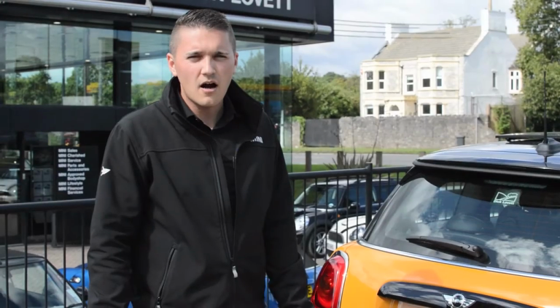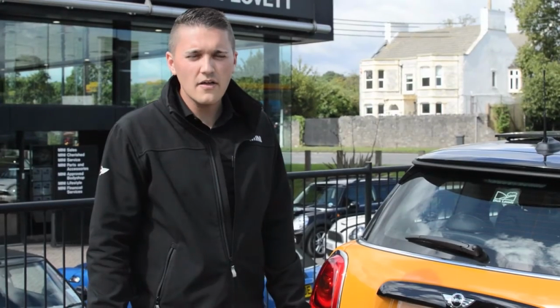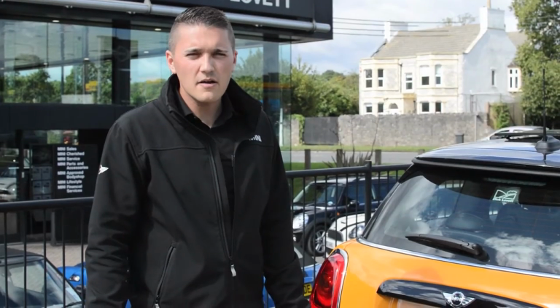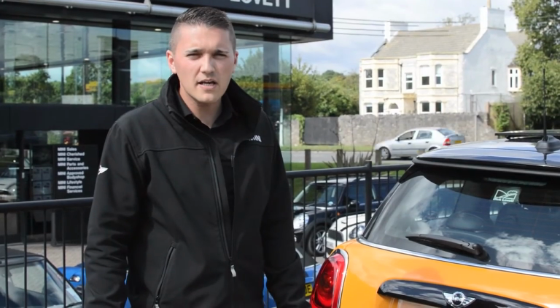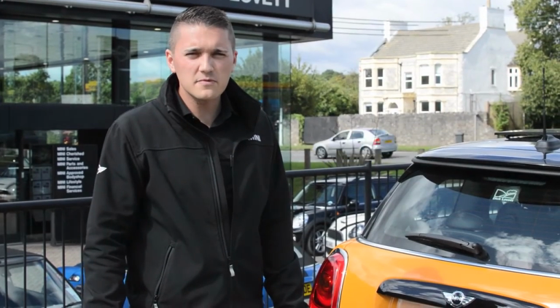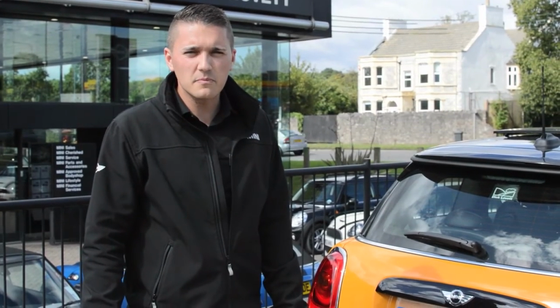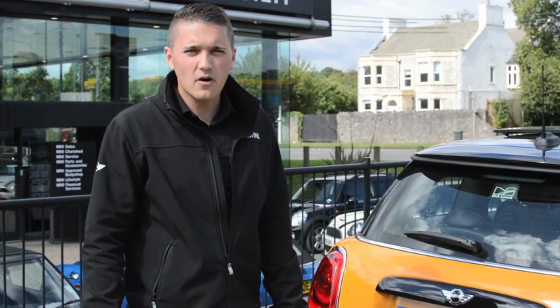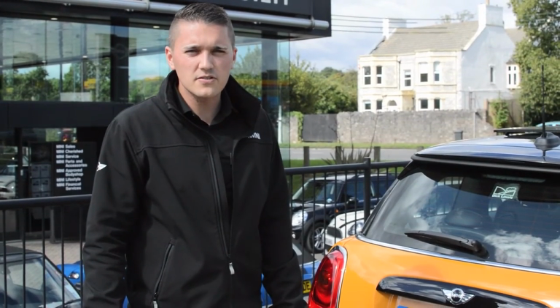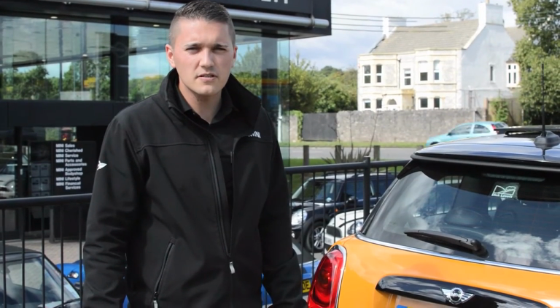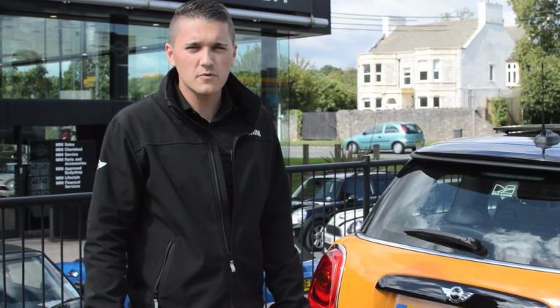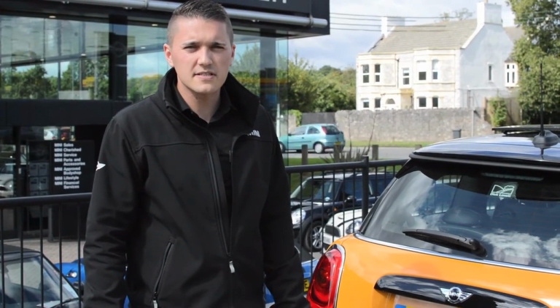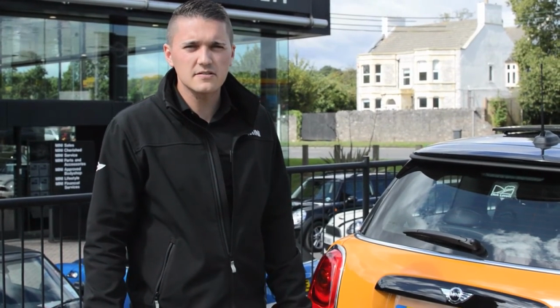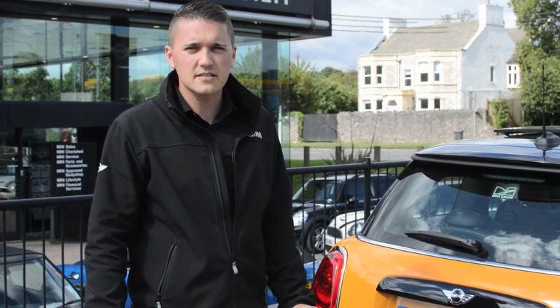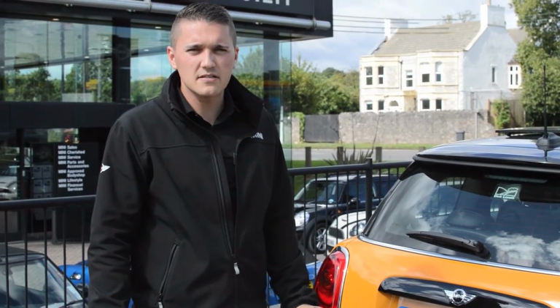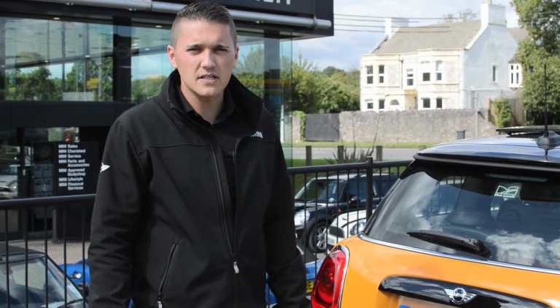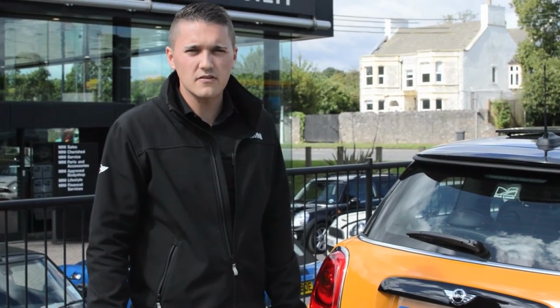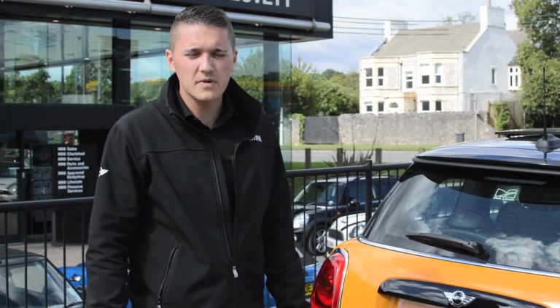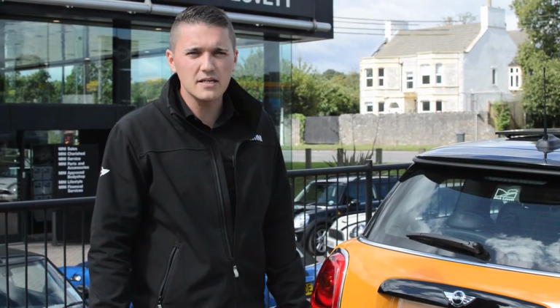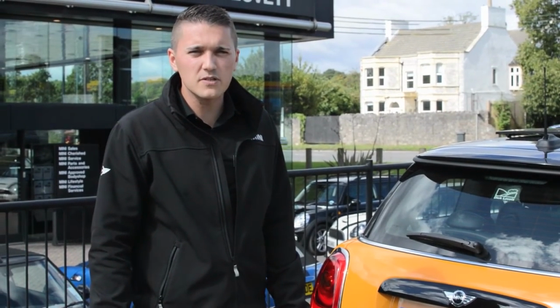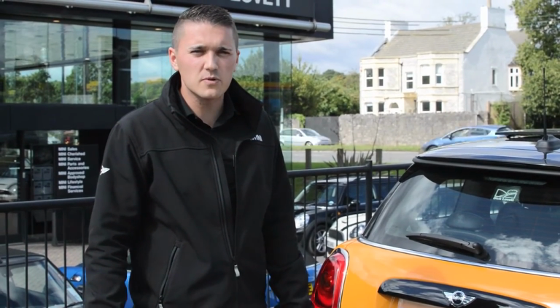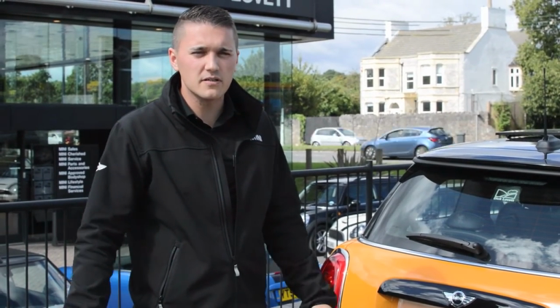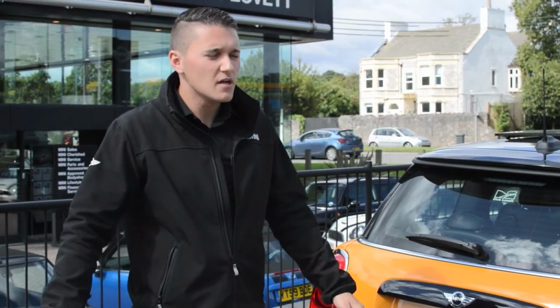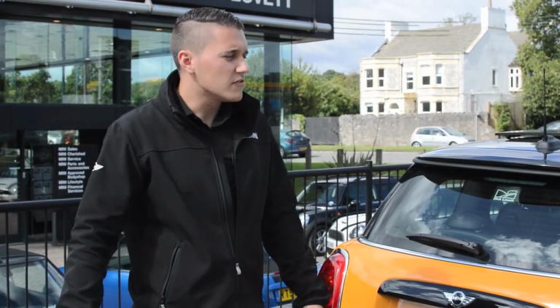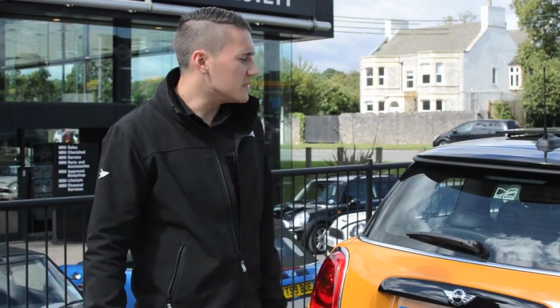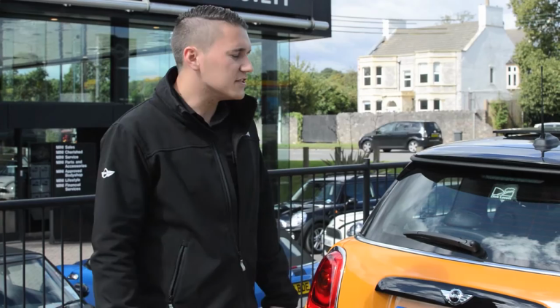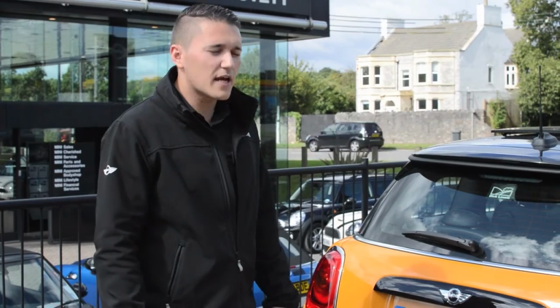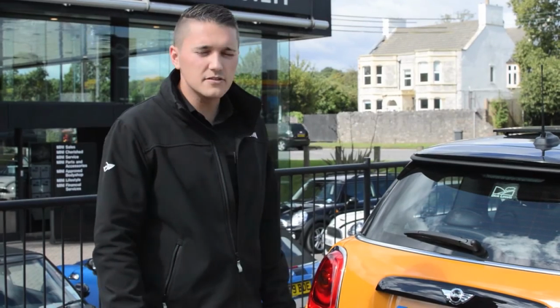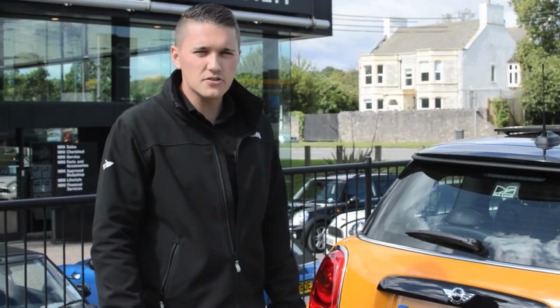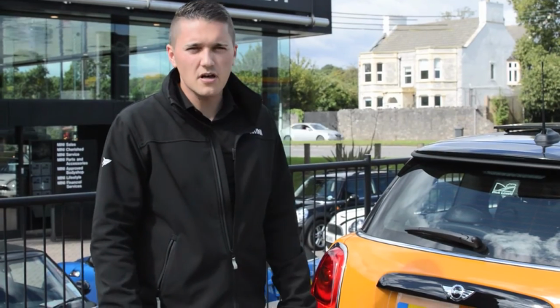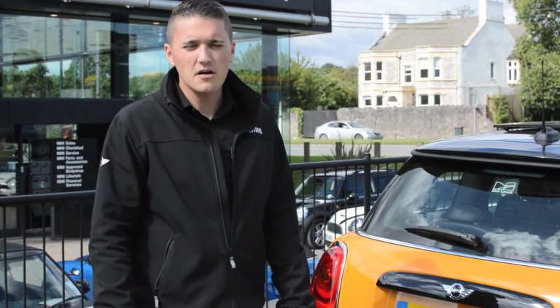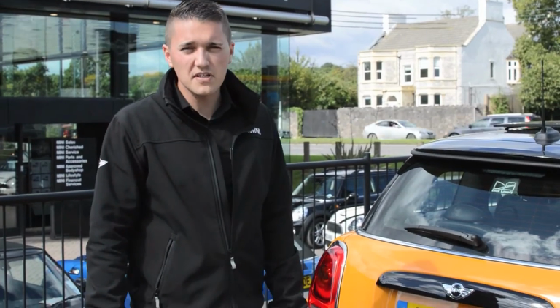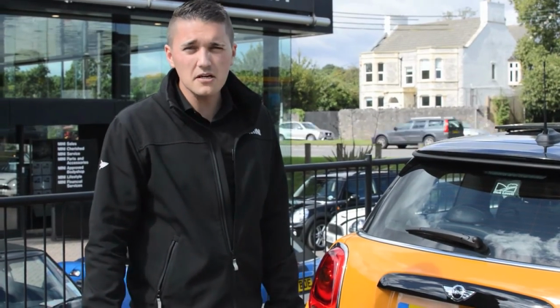Hi there, my name is Louis Morrison. I'm going to sell ZXZW Mini and we're doing the Mini Challenge video.